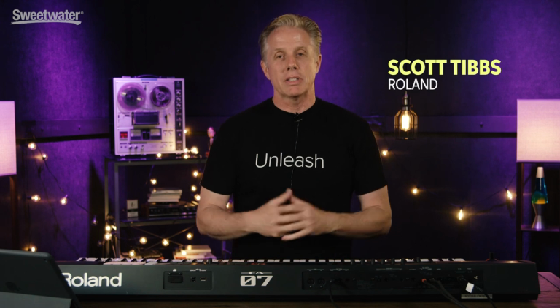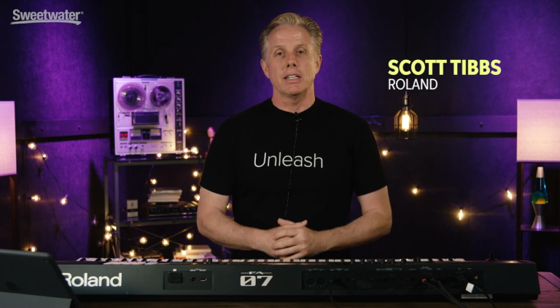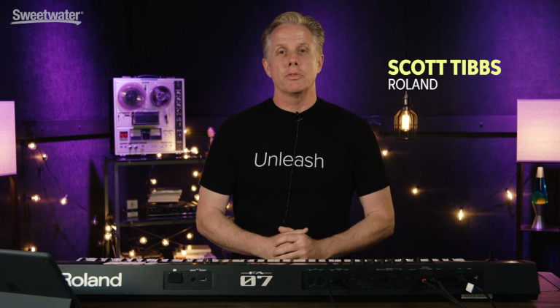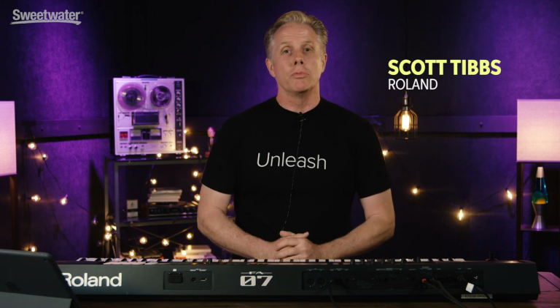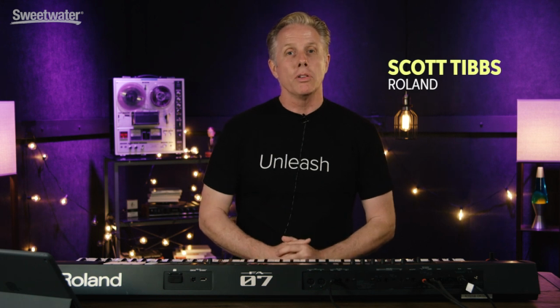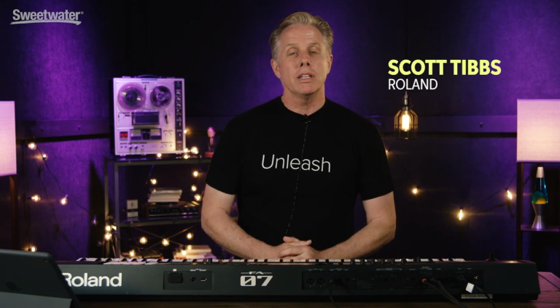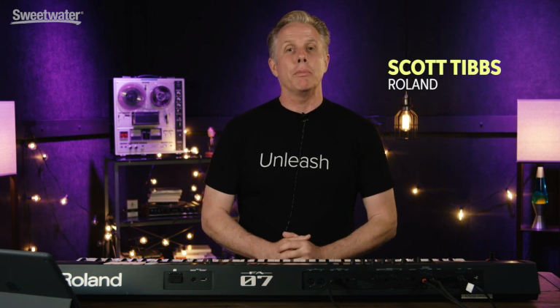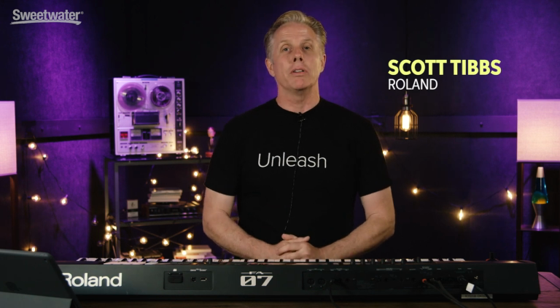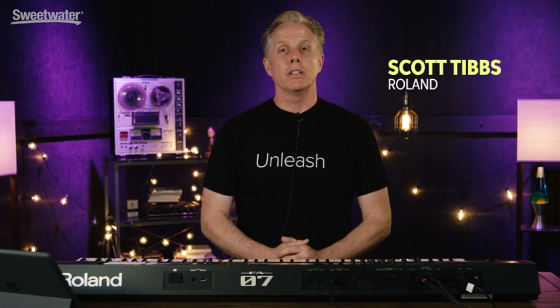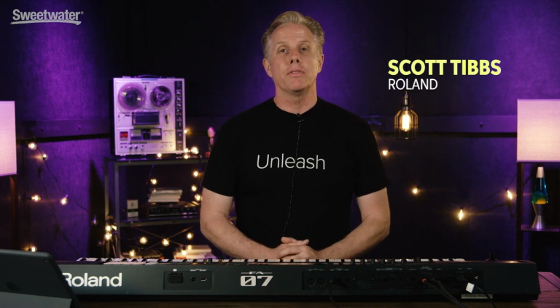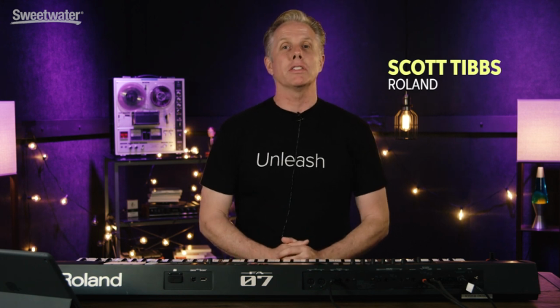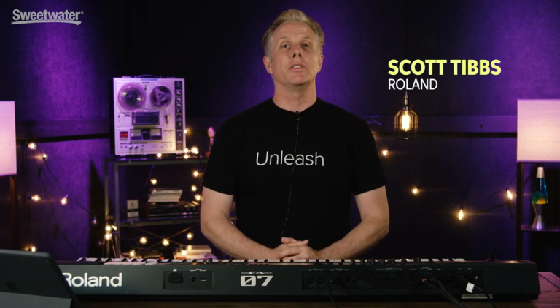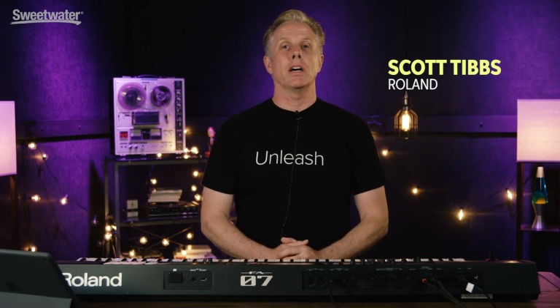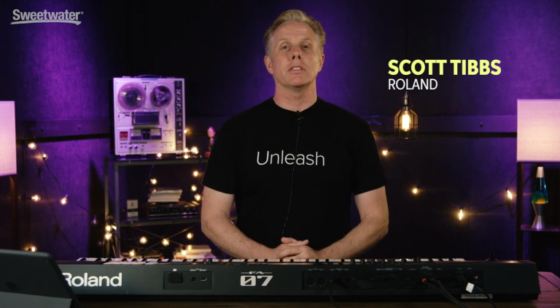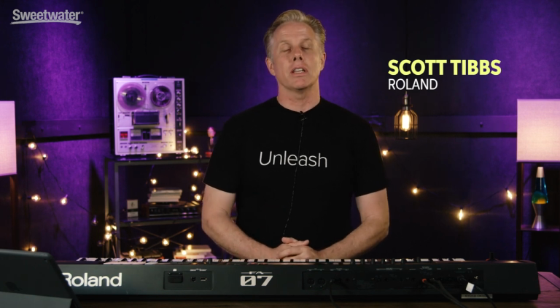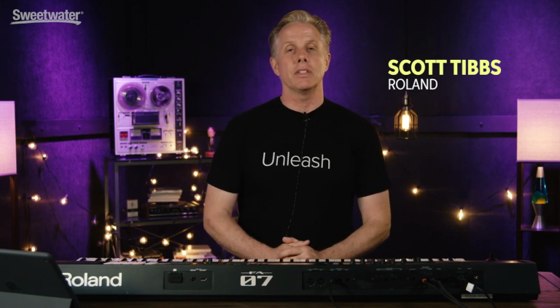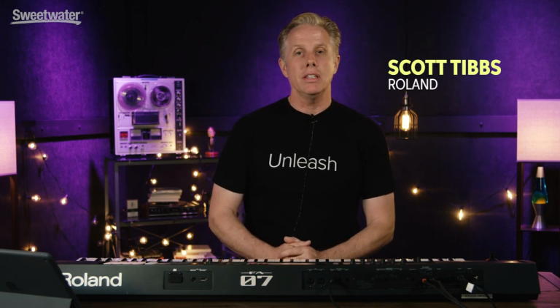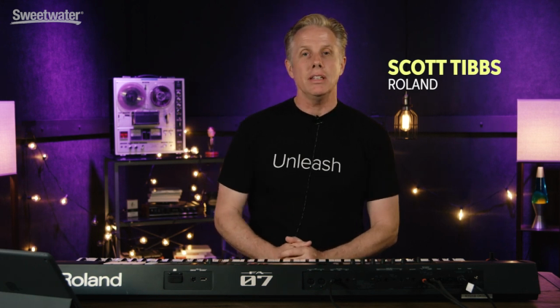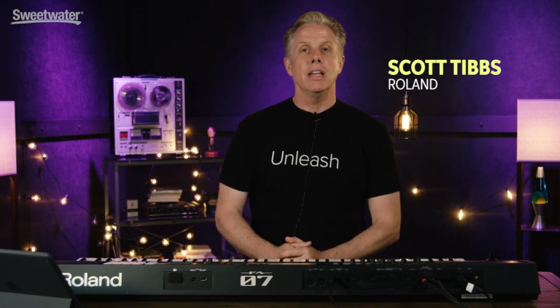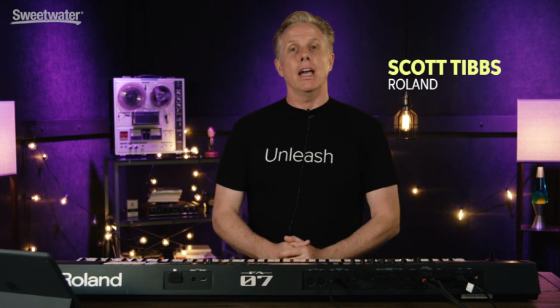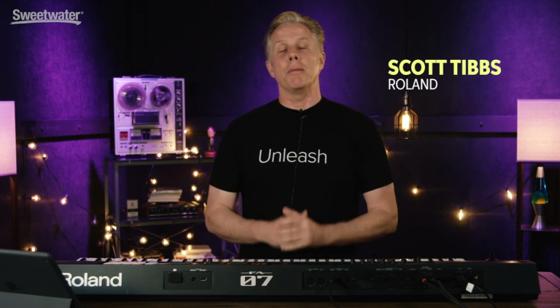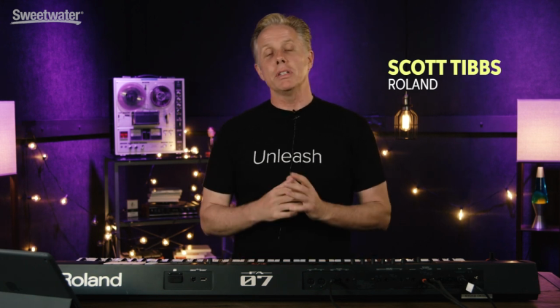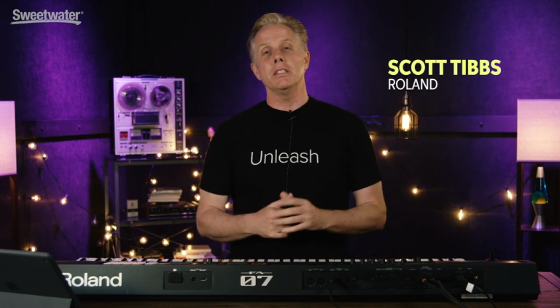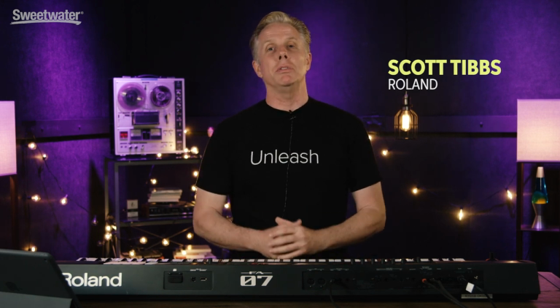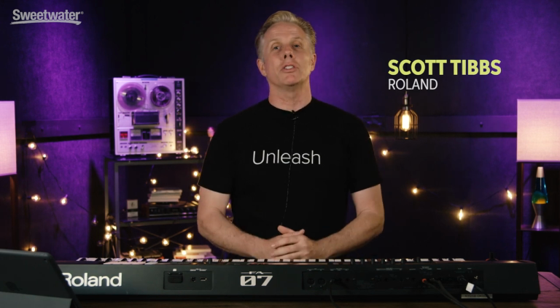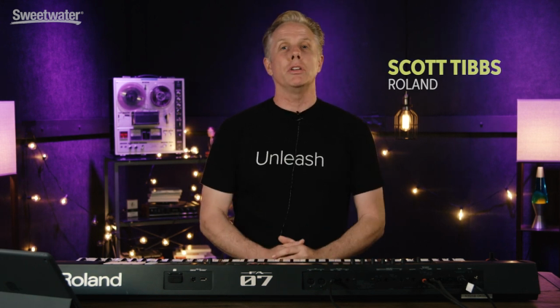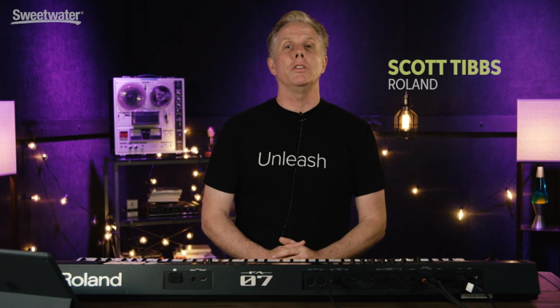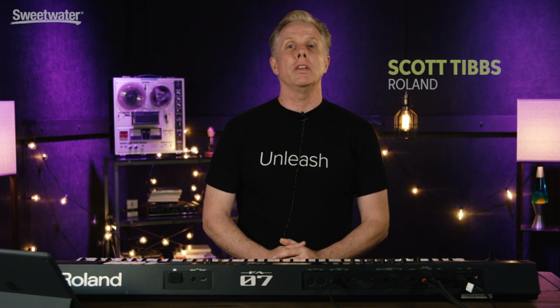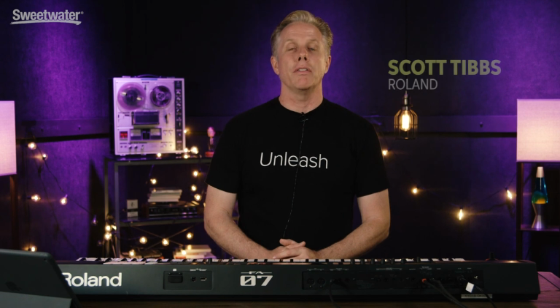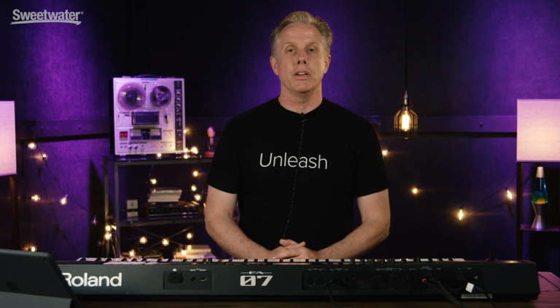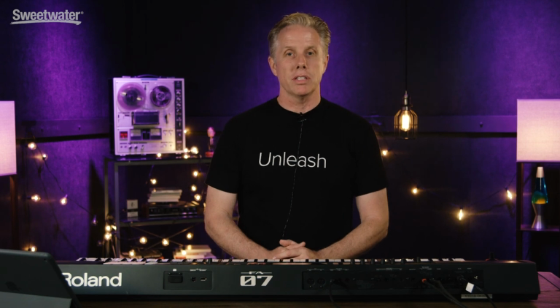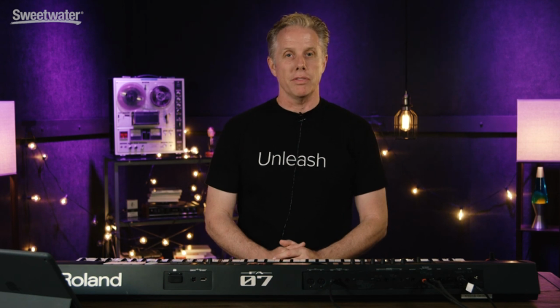I'm Scott Tibbs from Roland and I'm here at GearFest 2017 and I'm pleased to be showing you the FA07.